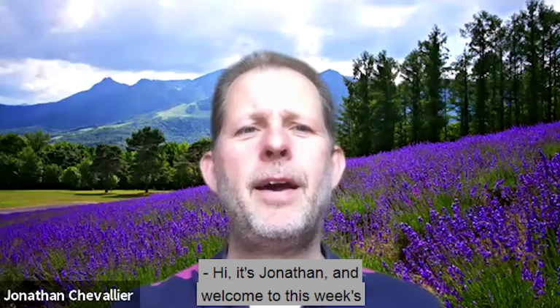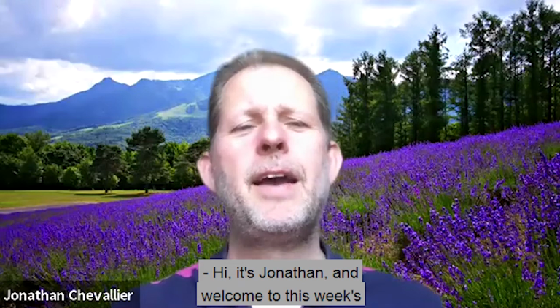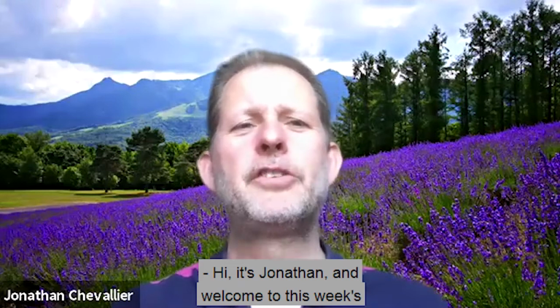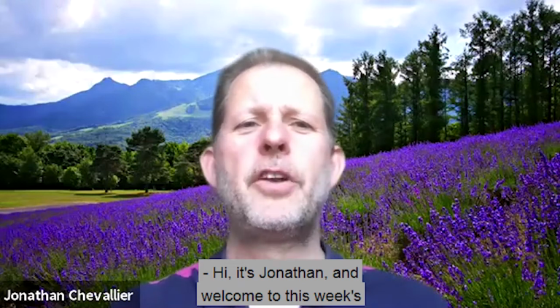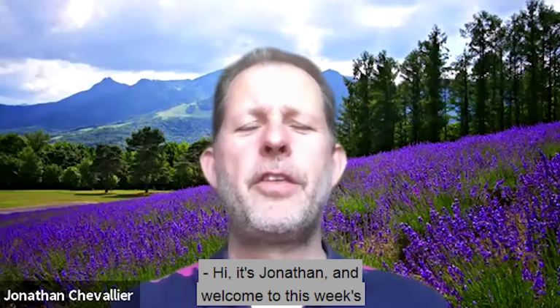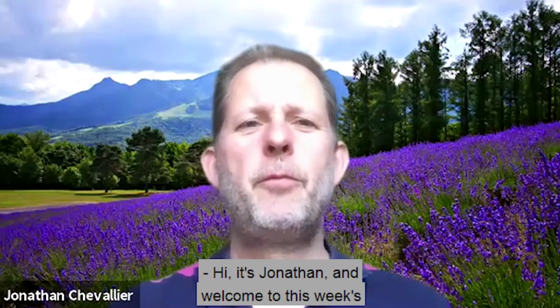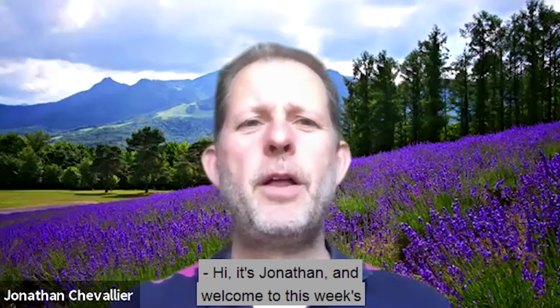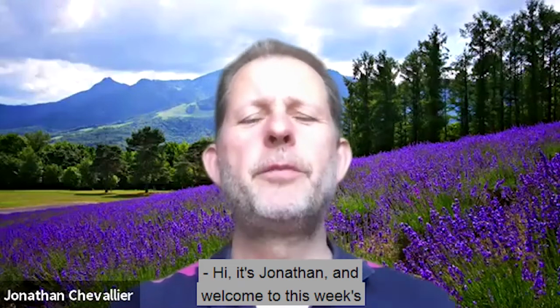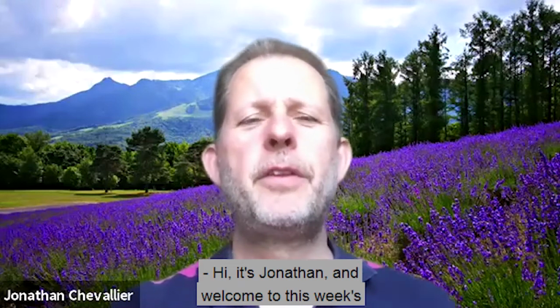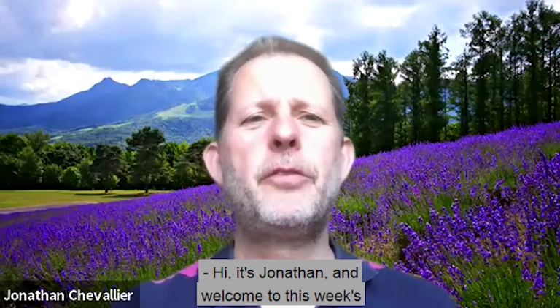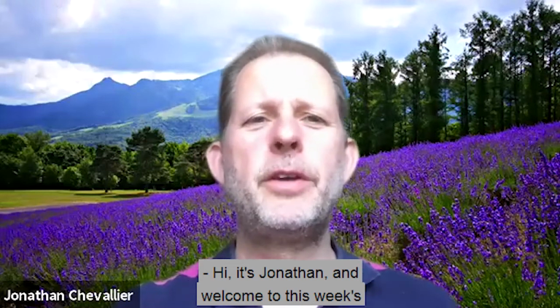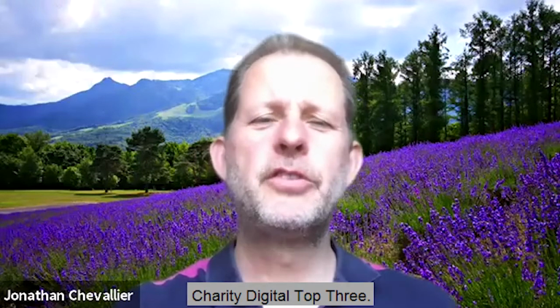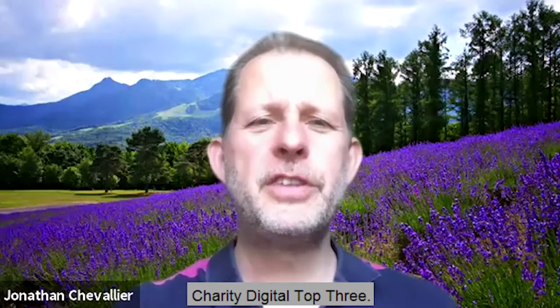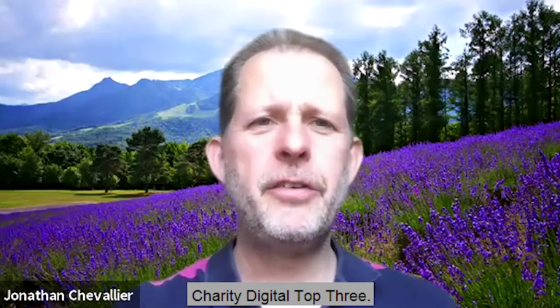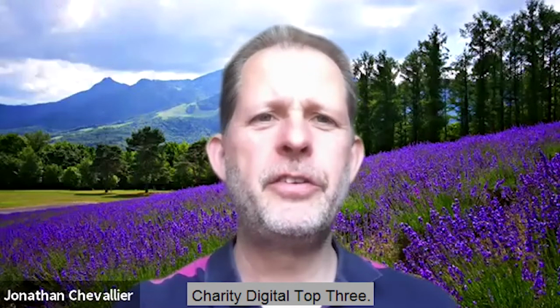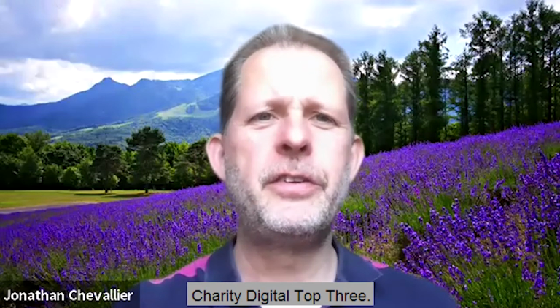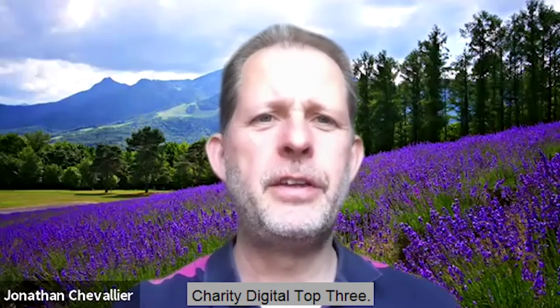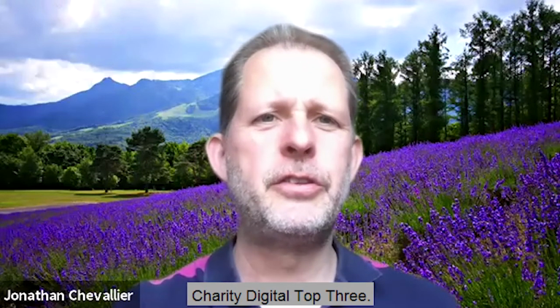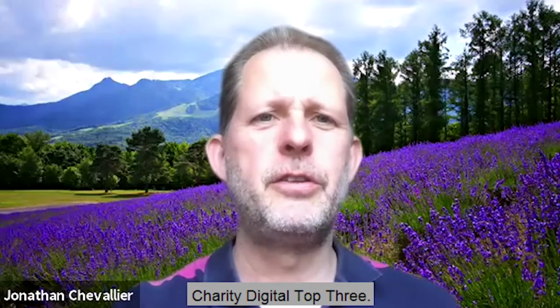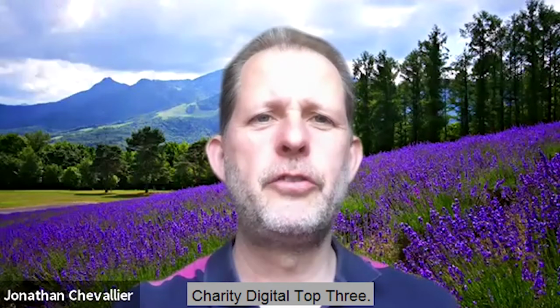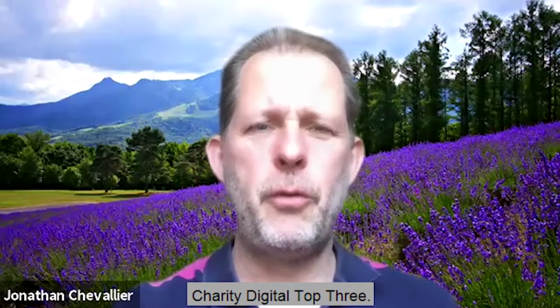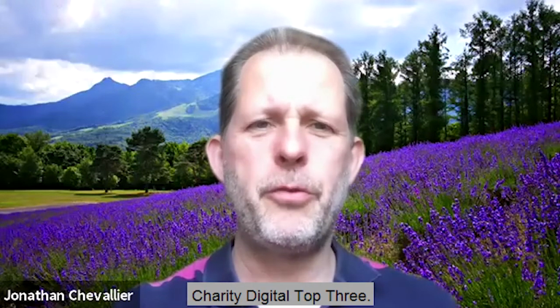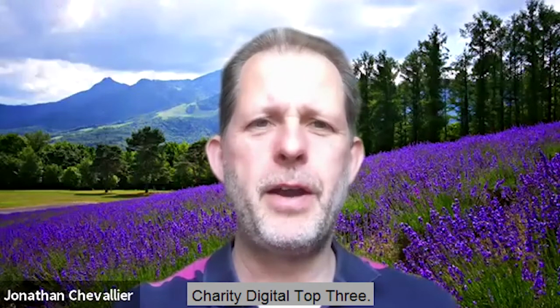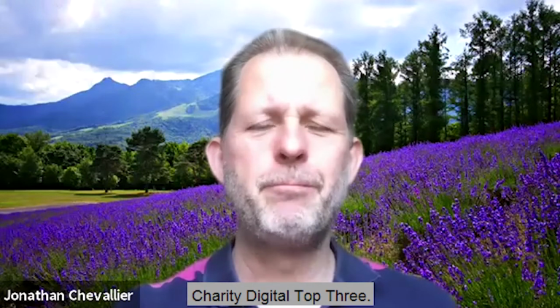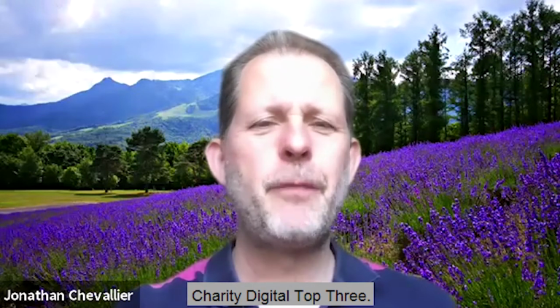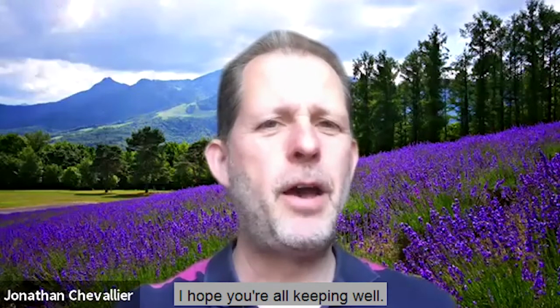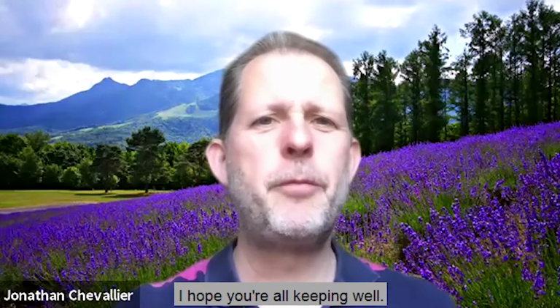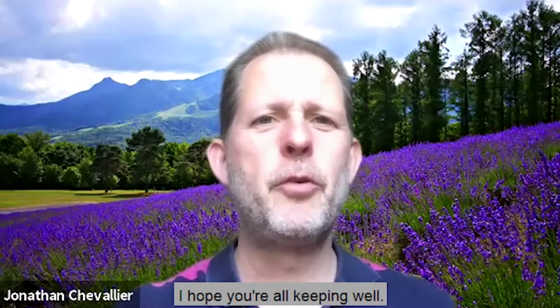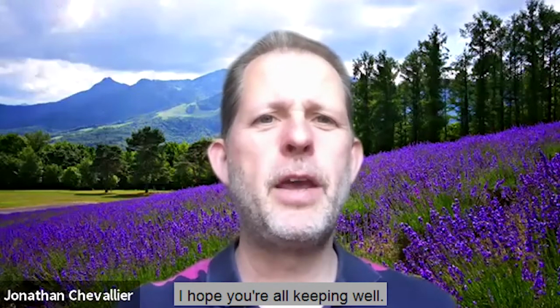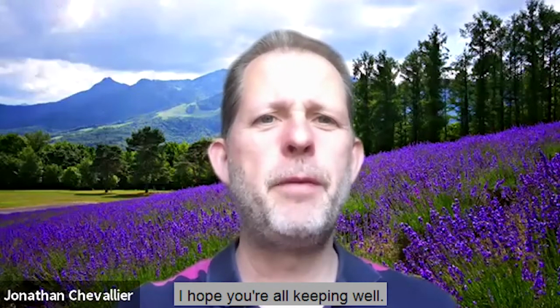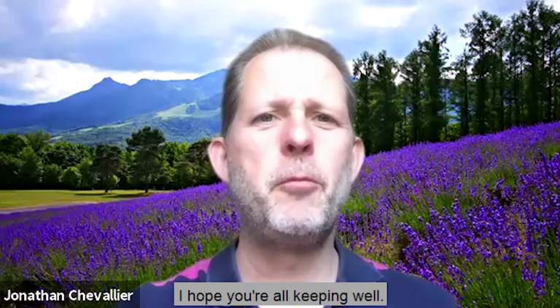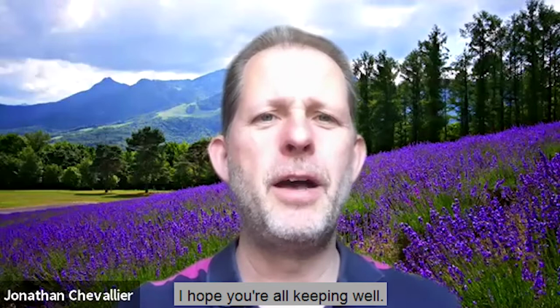Hi, it's Jonathan and welcome to this week's Charity Digital Top 3. I hope you're all keeping well.